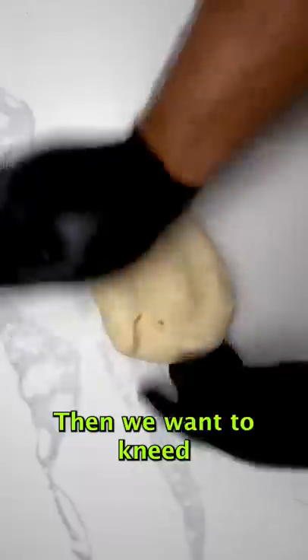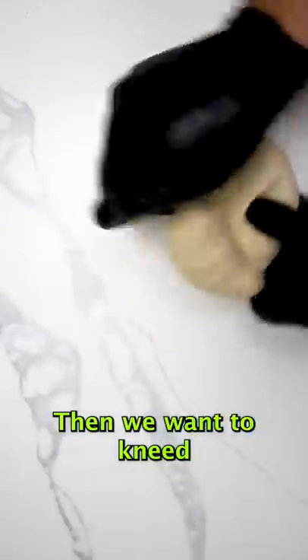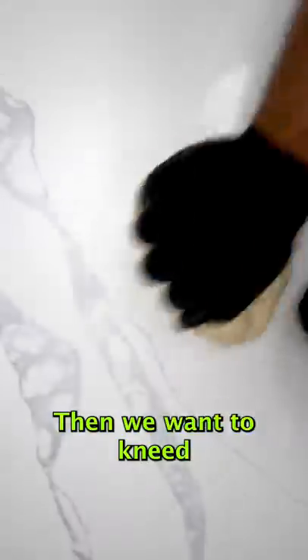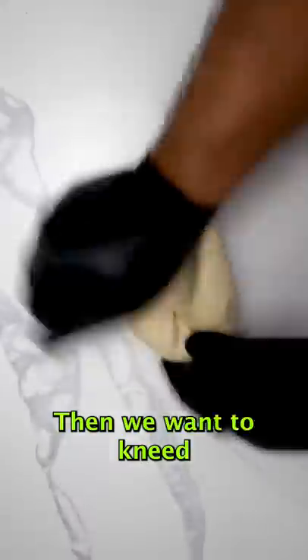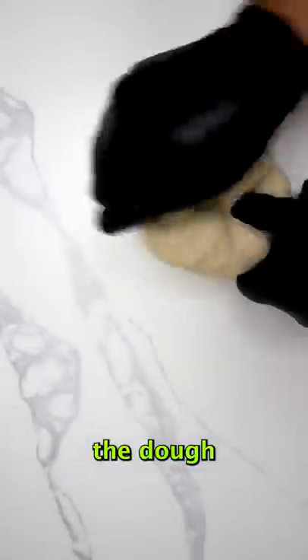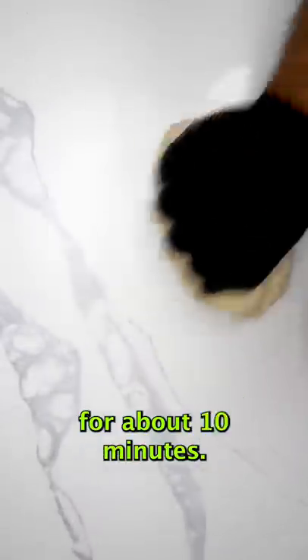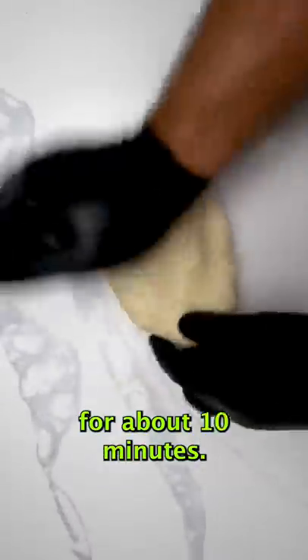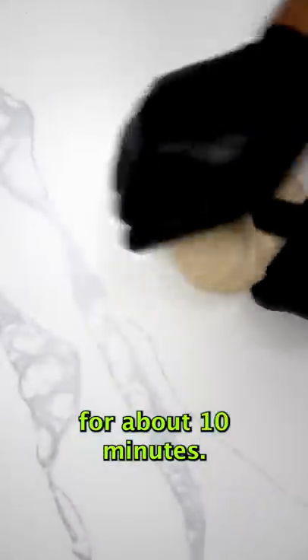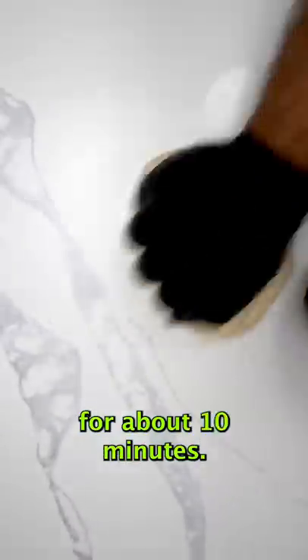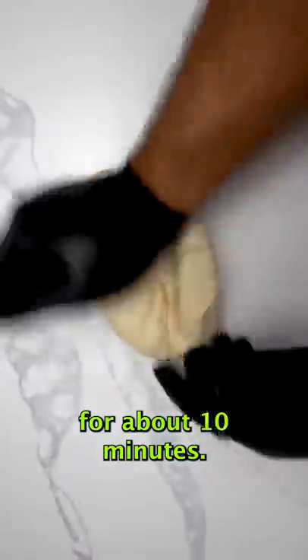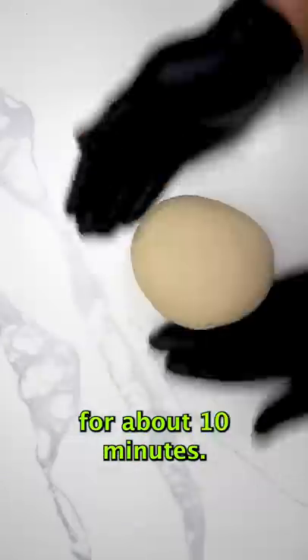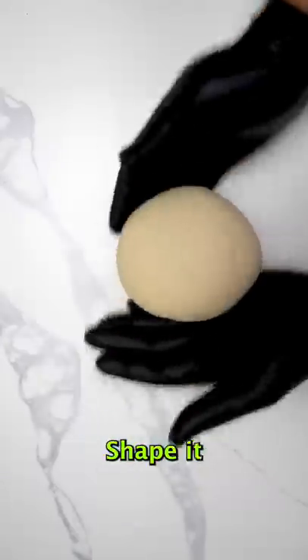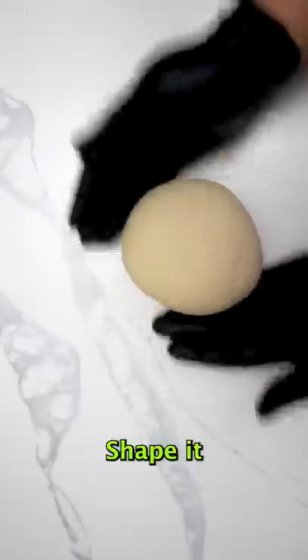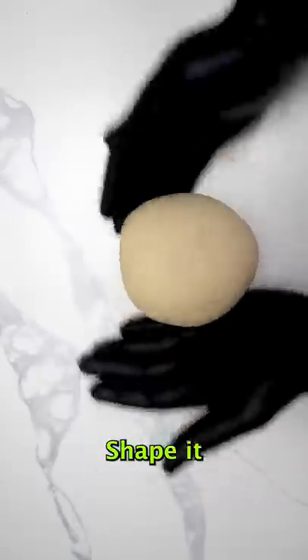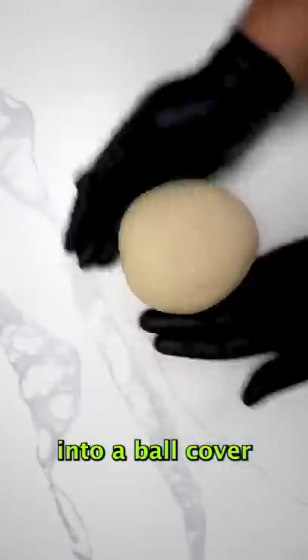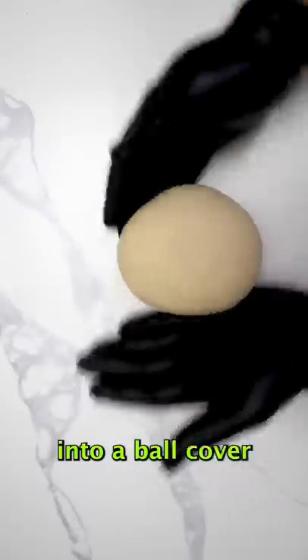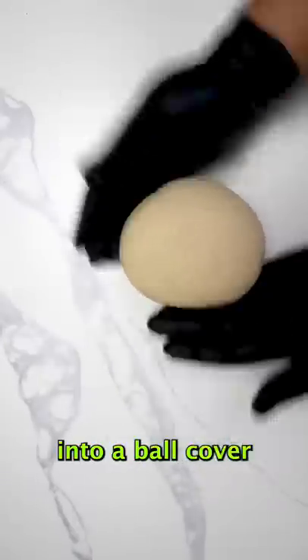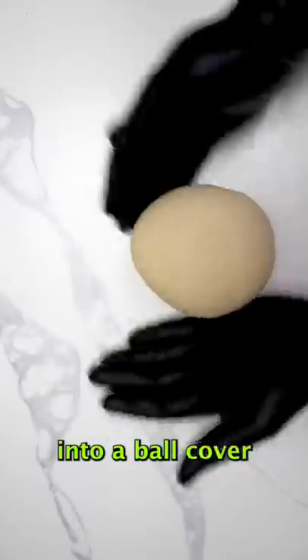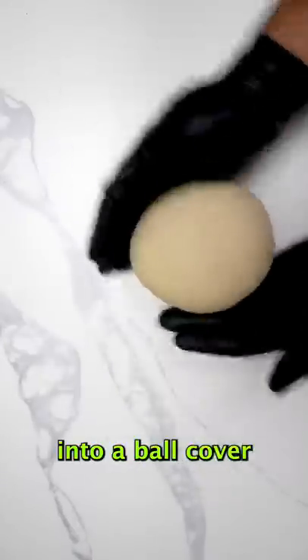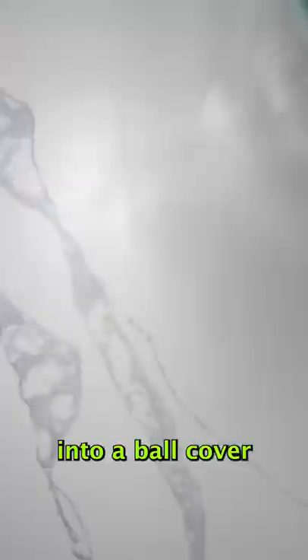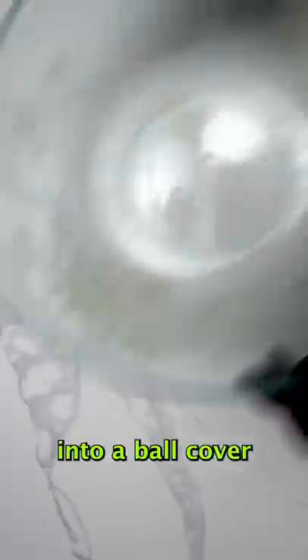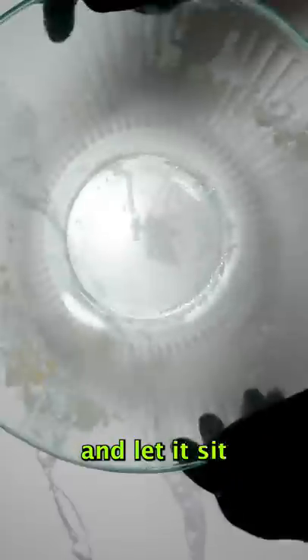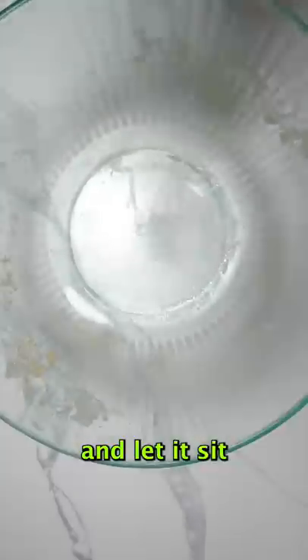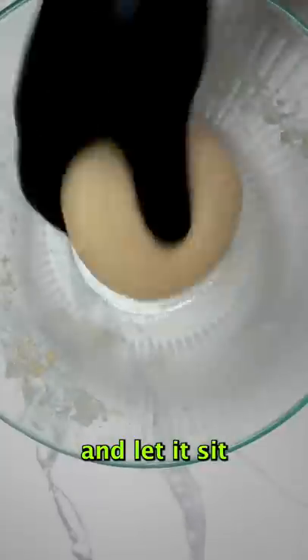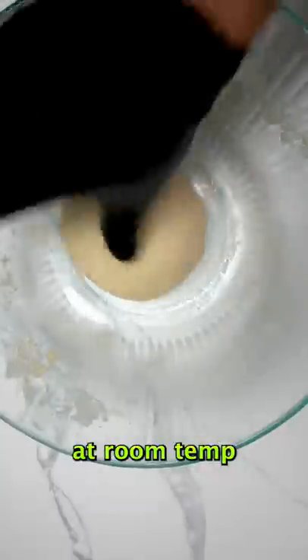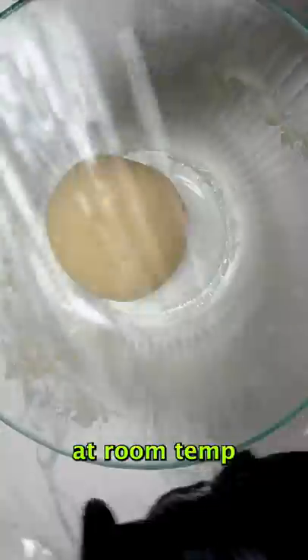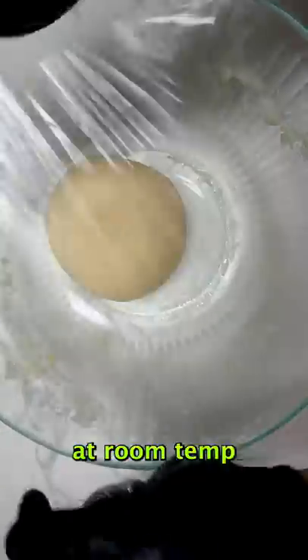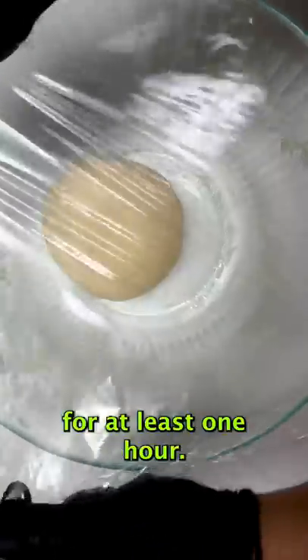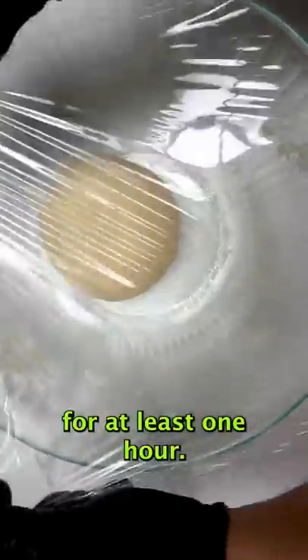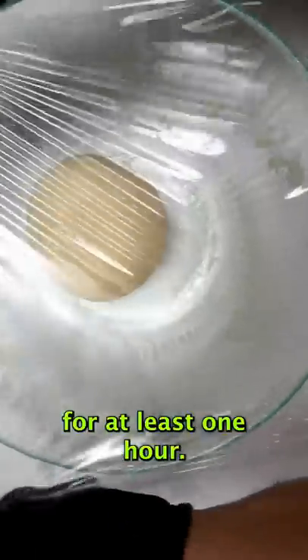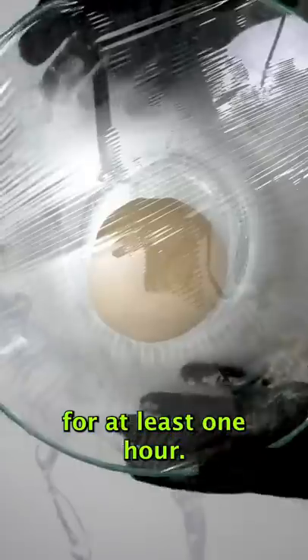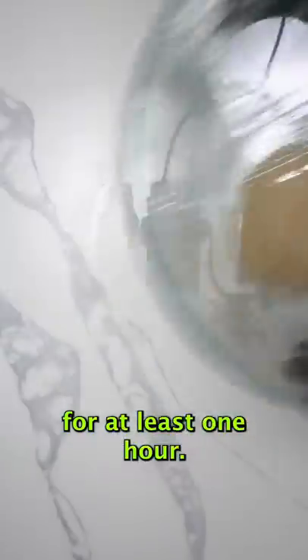Then we want to knead the dough for about 10 minutes, shape it into a ball, cover and let it sit at room temperature for at least one hour.